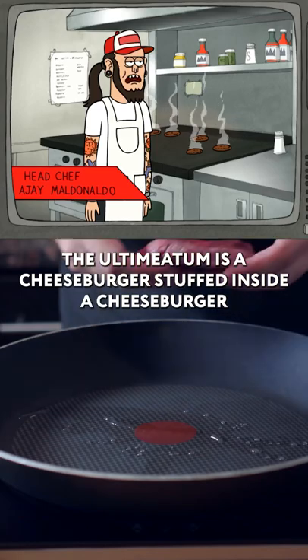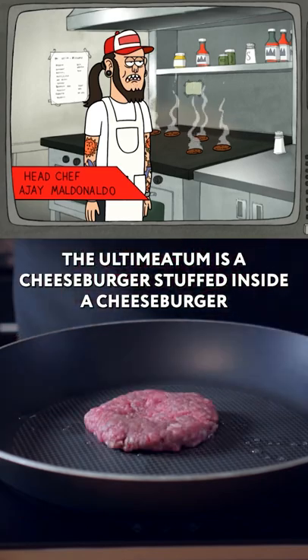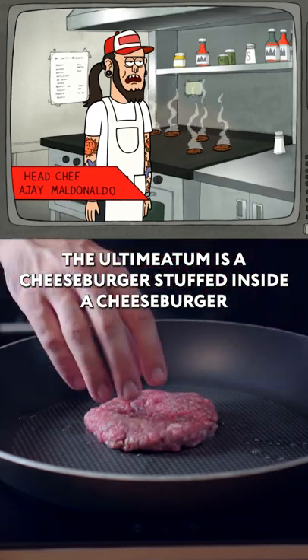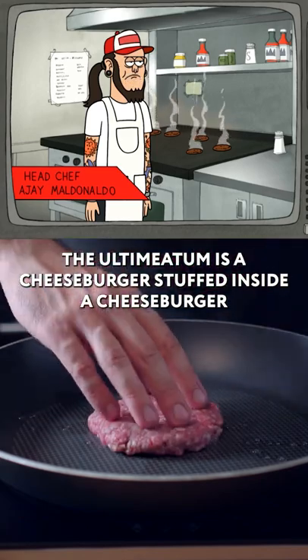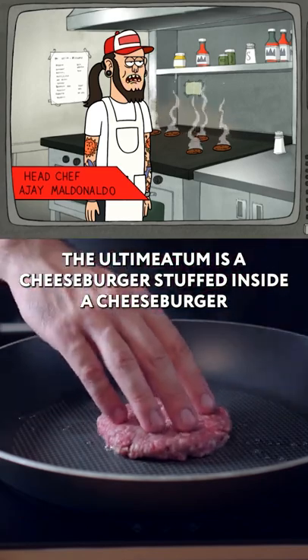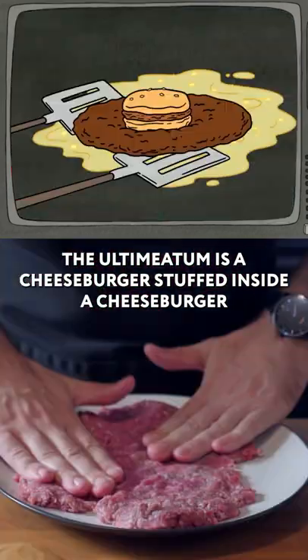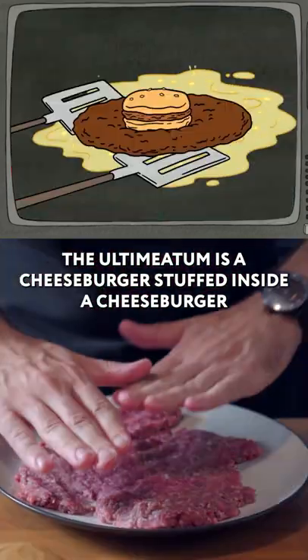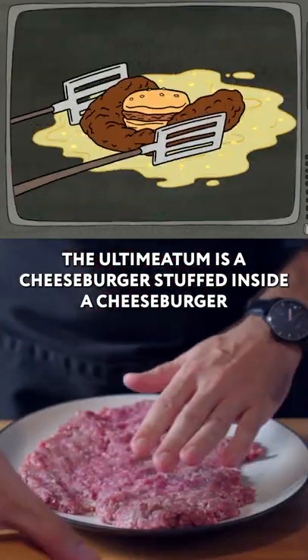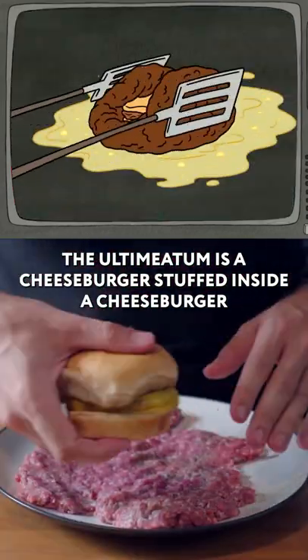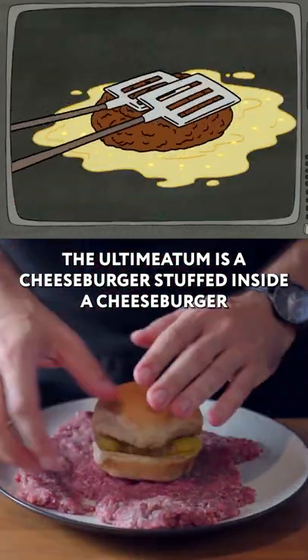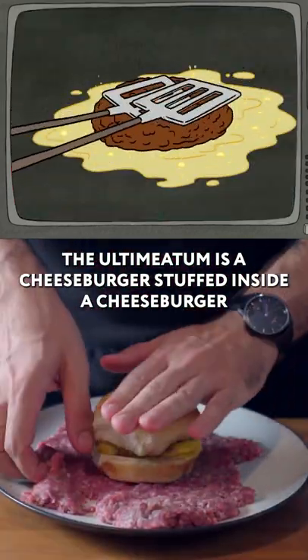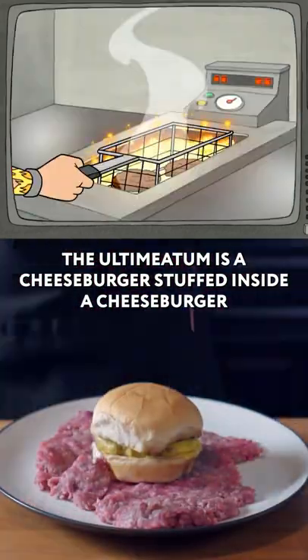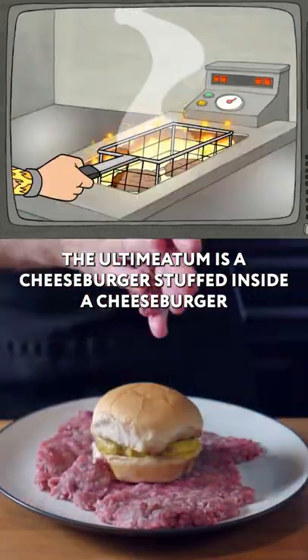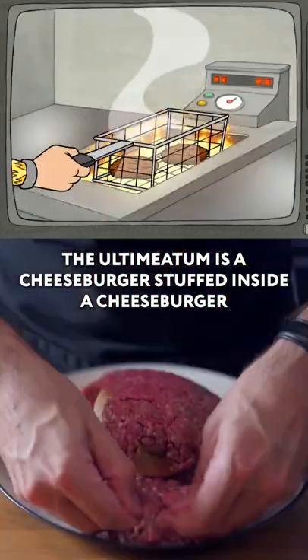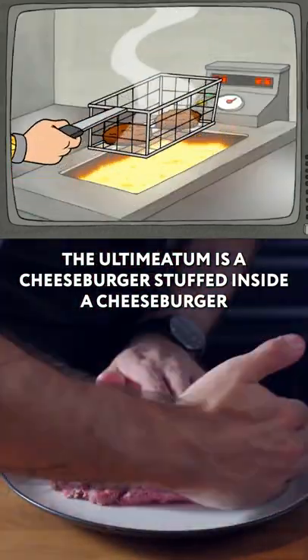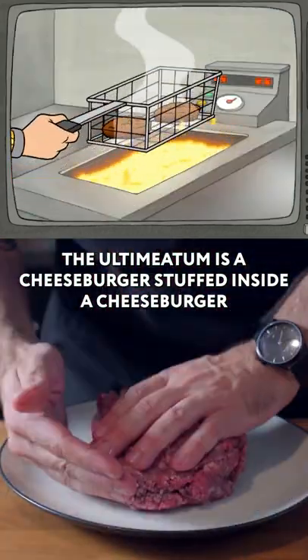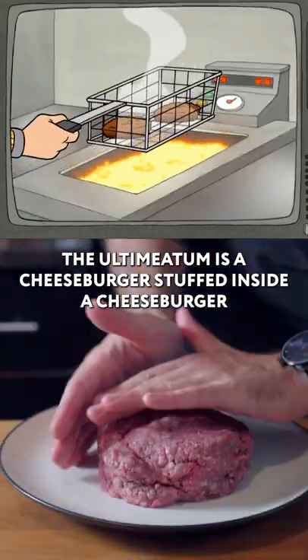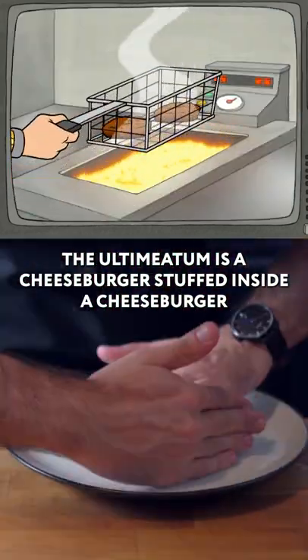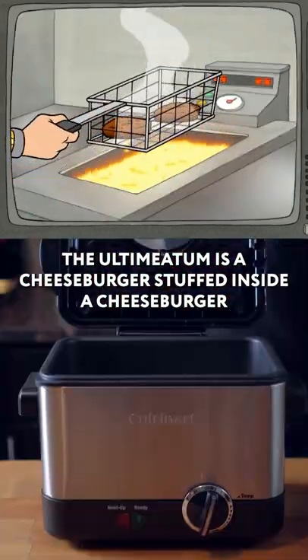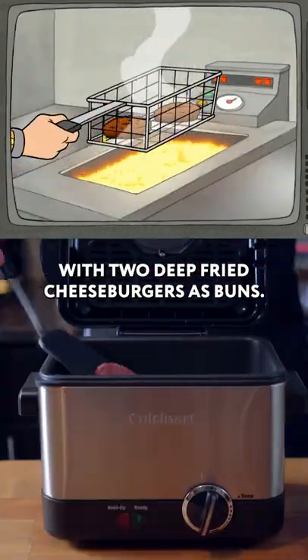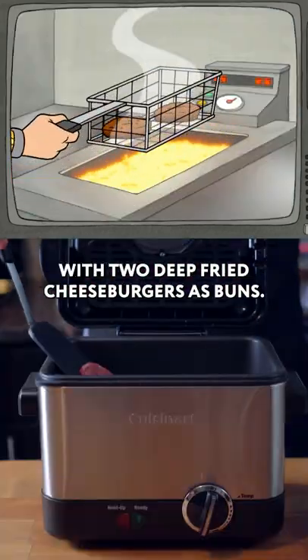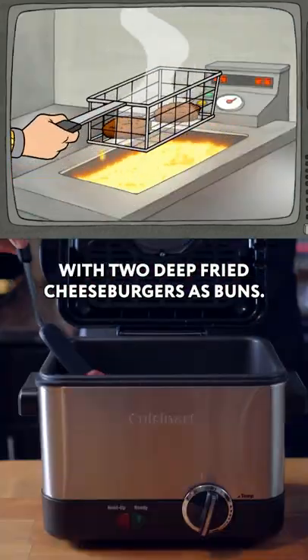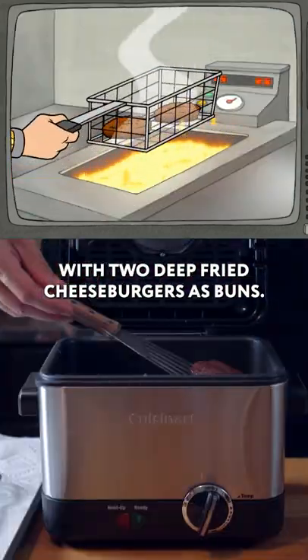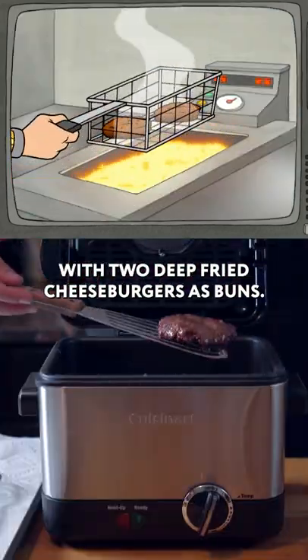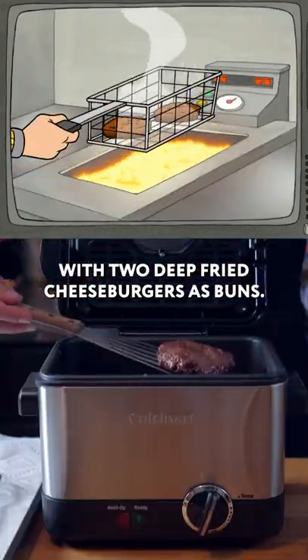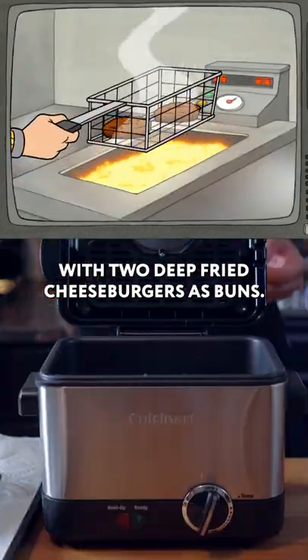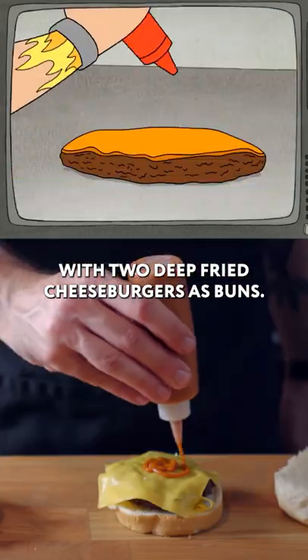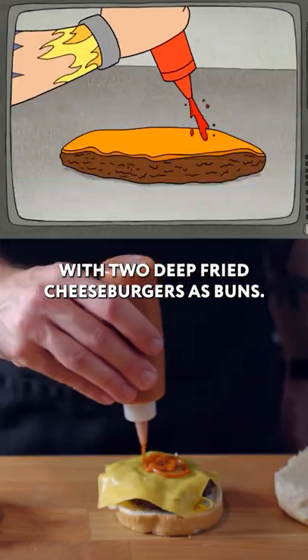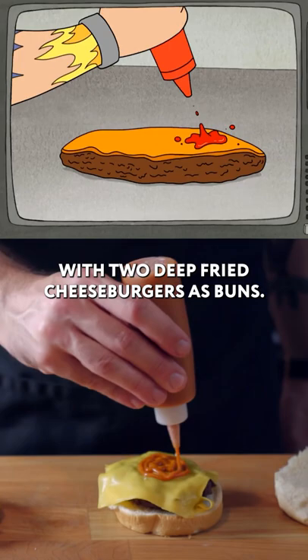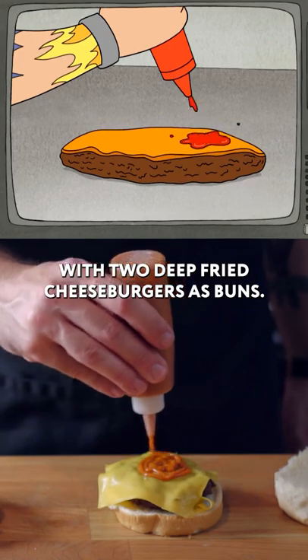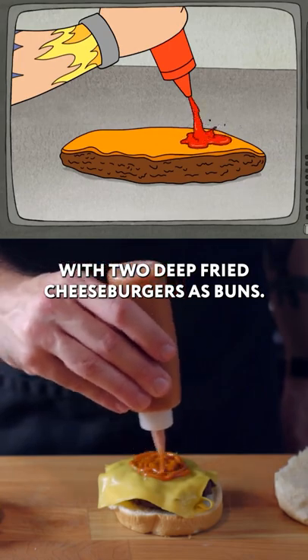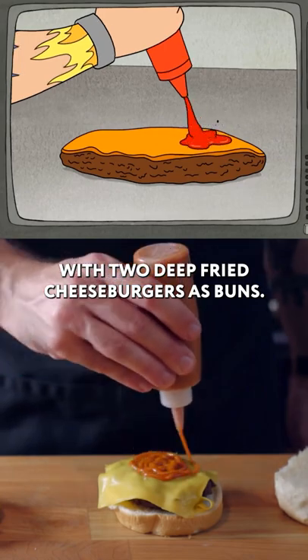The Ultimatum is a cheeseburger stuffed inside a cheeseburger, with two deep-fried cheeseburgers as buns.